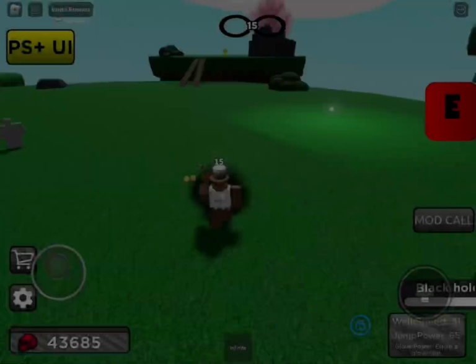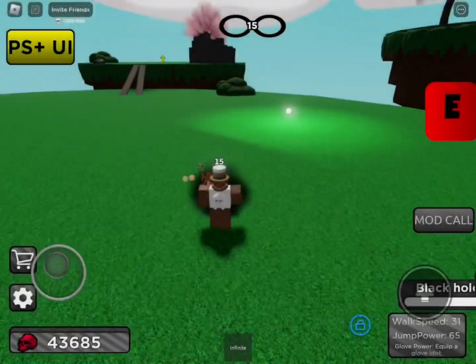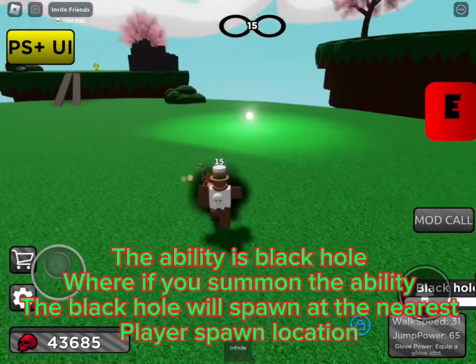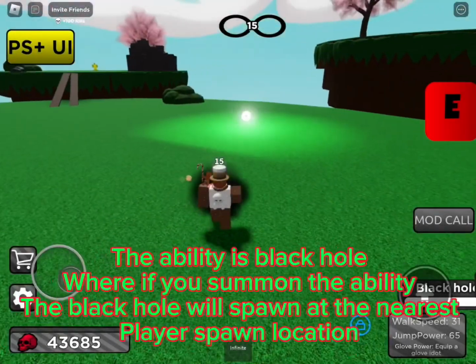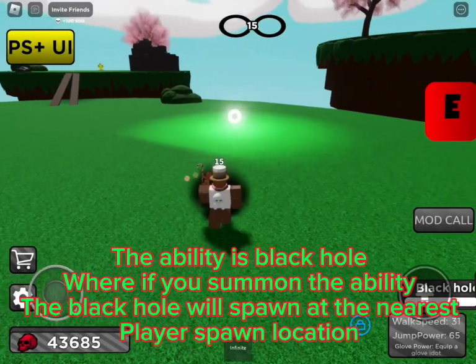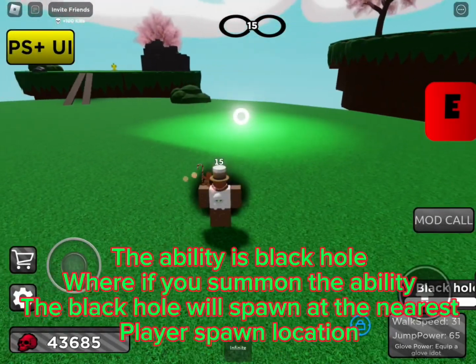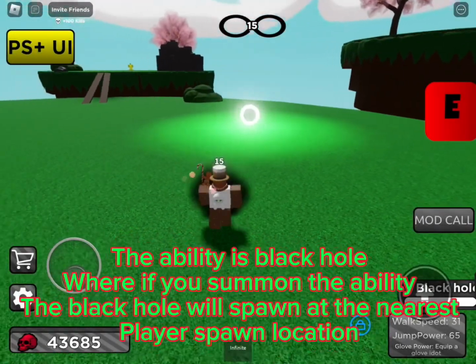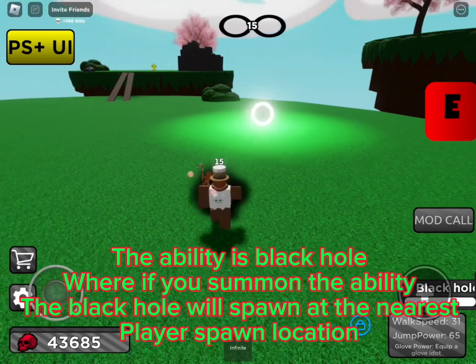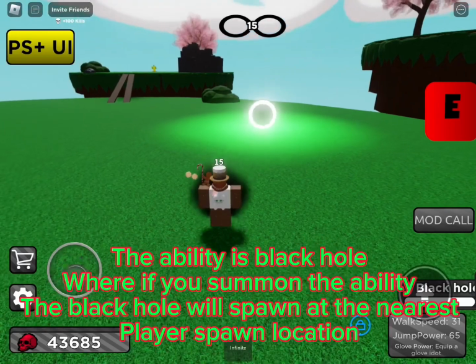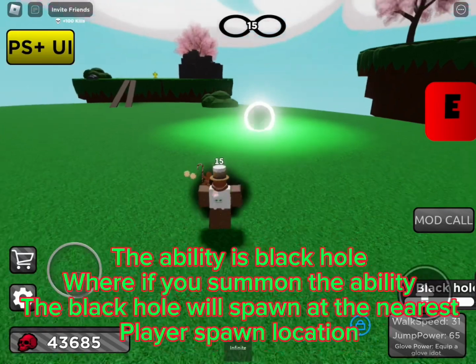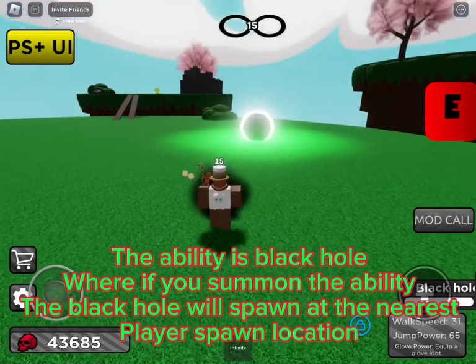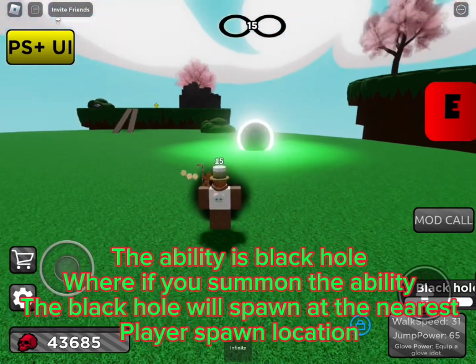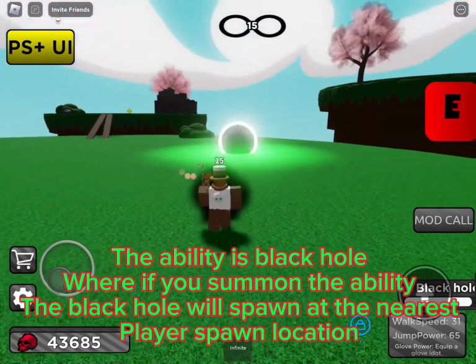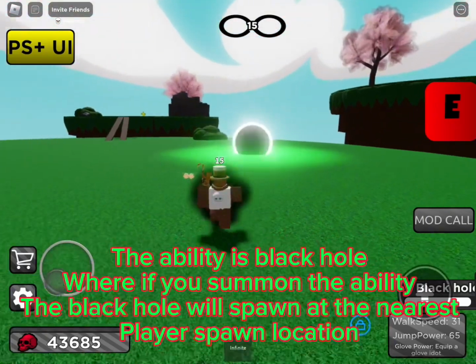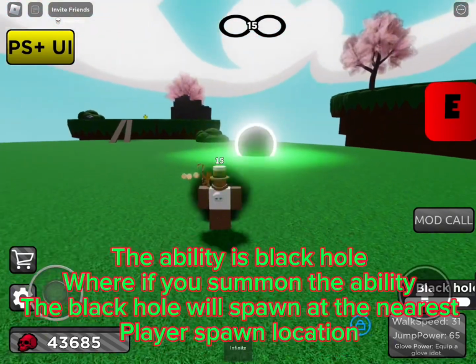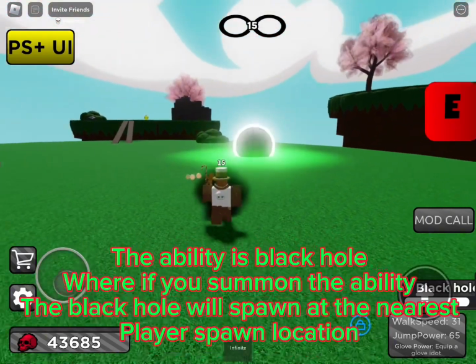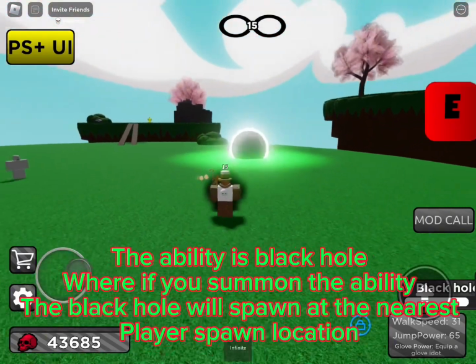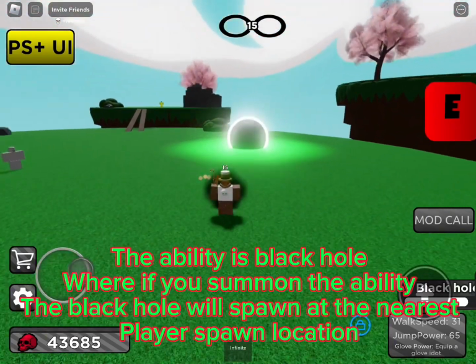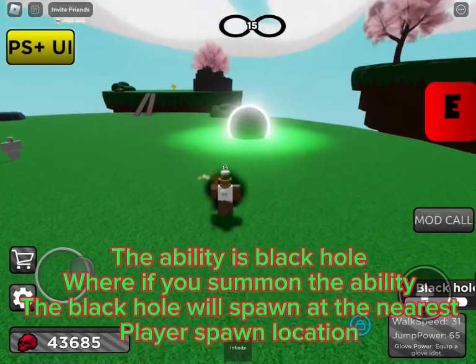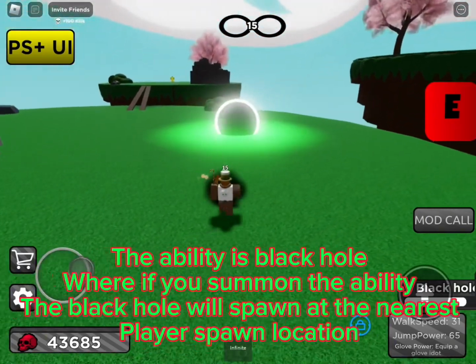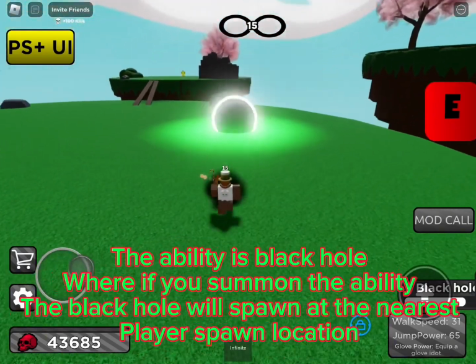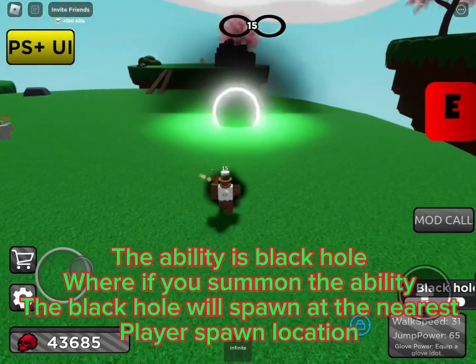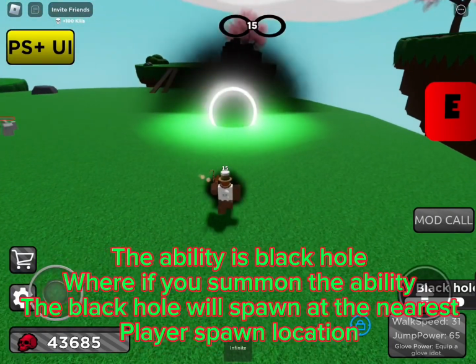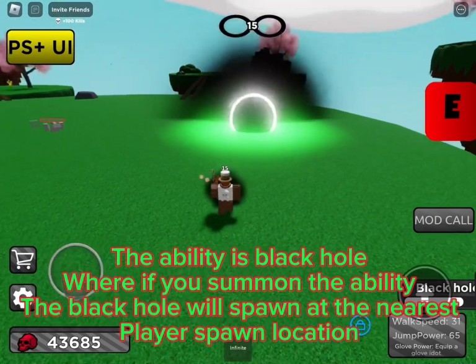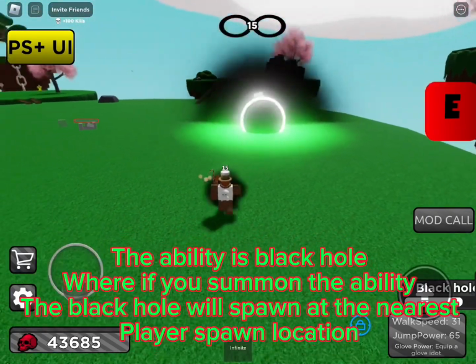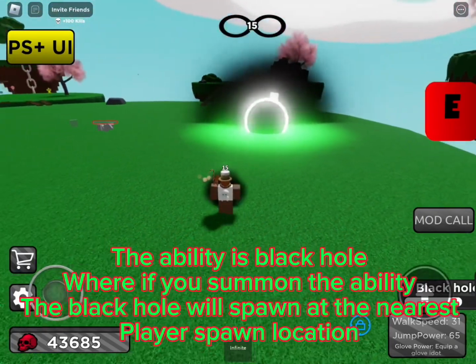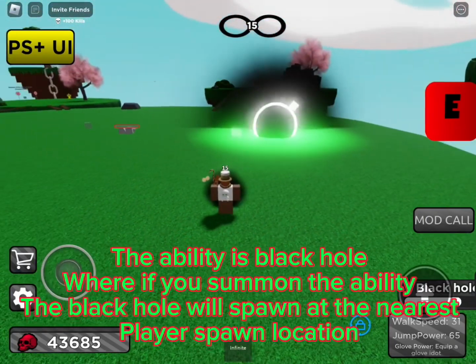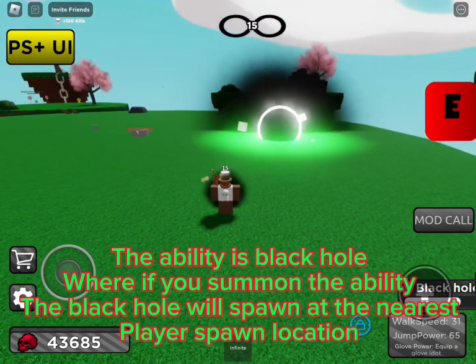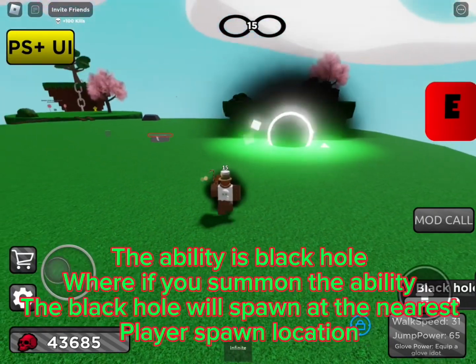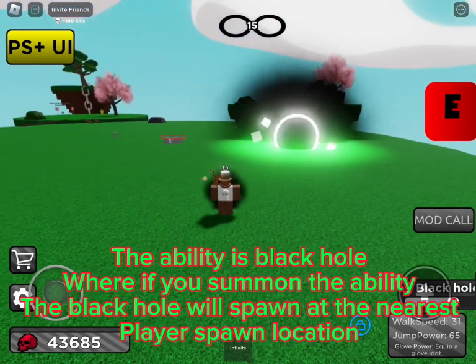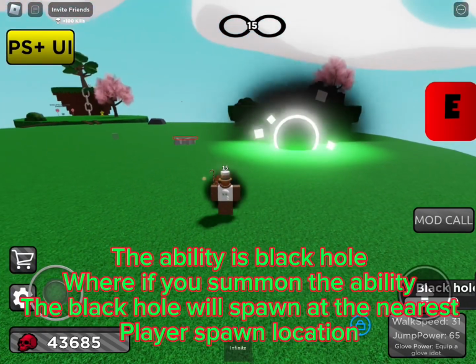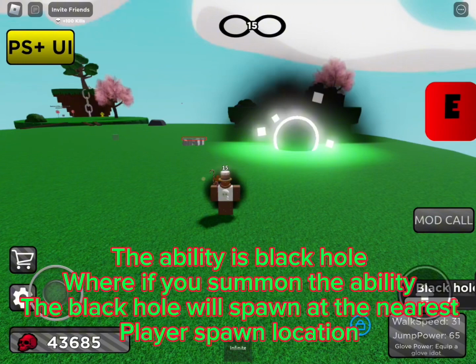The ability is black hole, where if you summon the ability, the black hole will spawn at the nearest player spawn location.